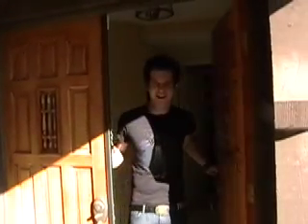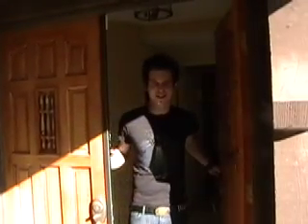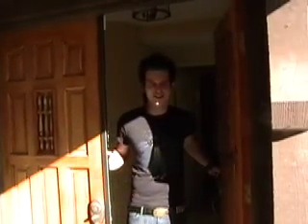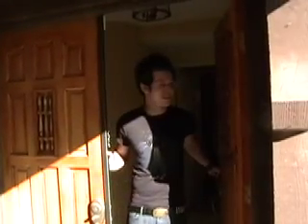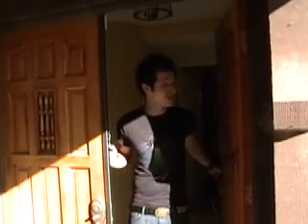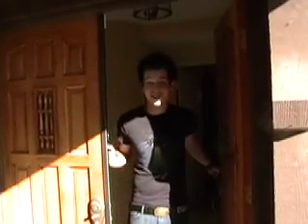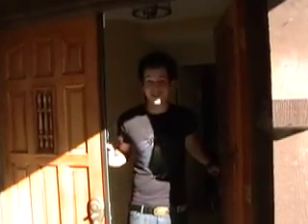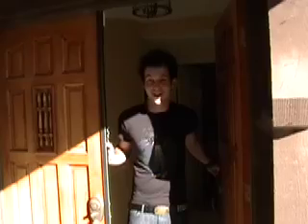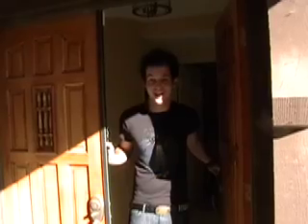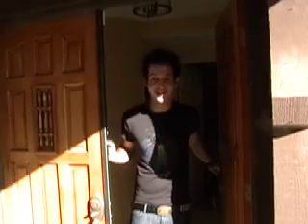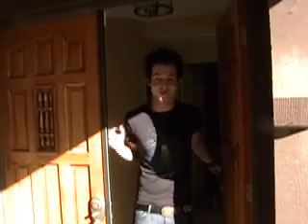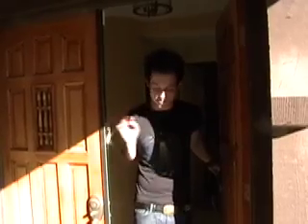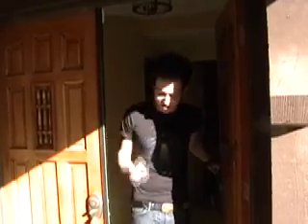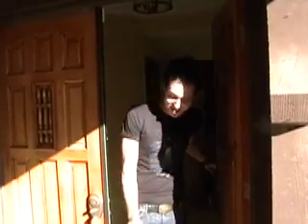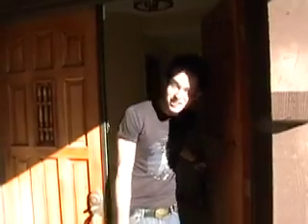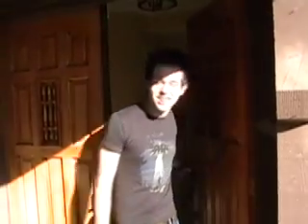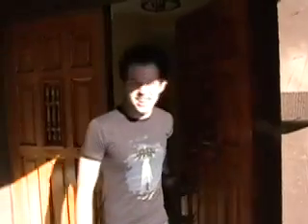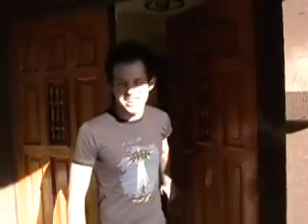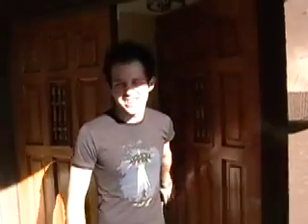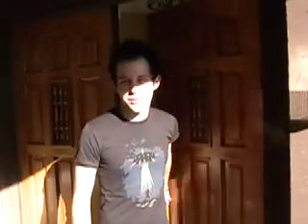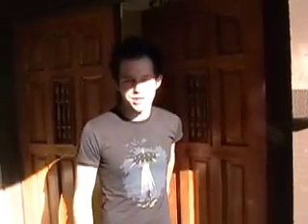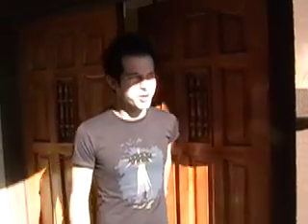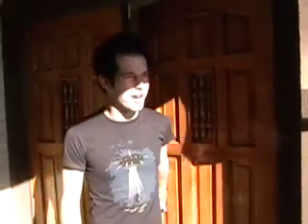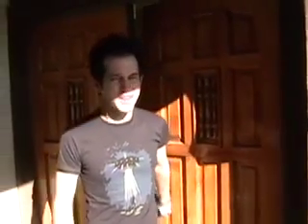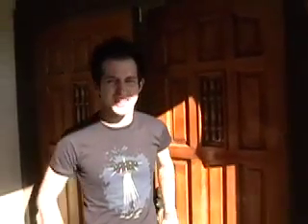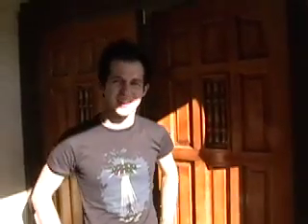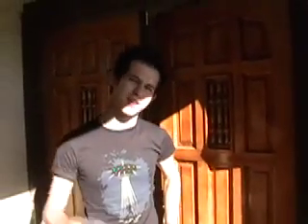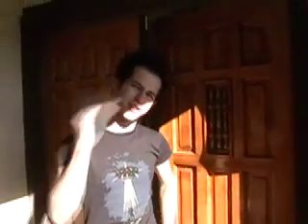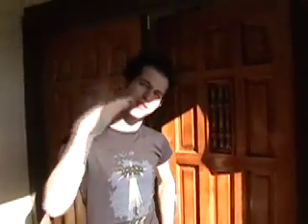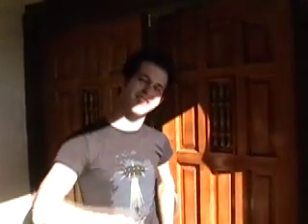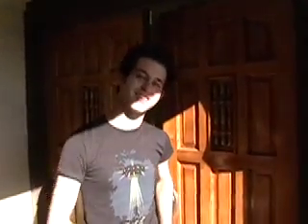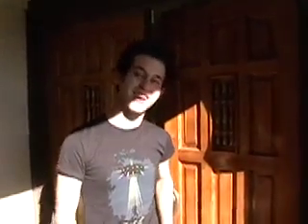Hey, SLTV. I'm Derek and I'm going to show you my house today. So let's go take a look inside.